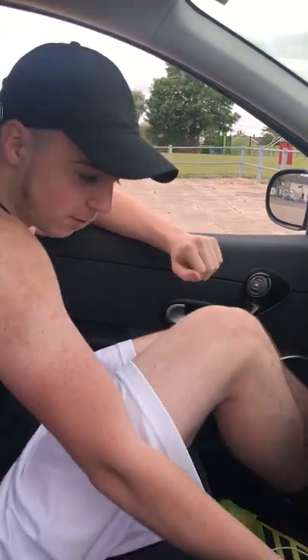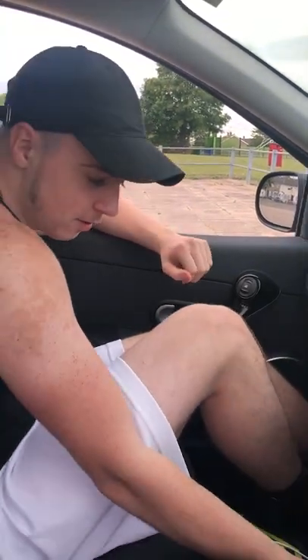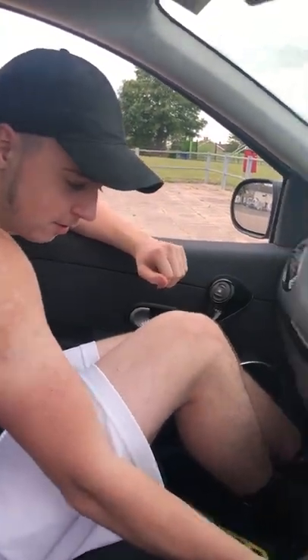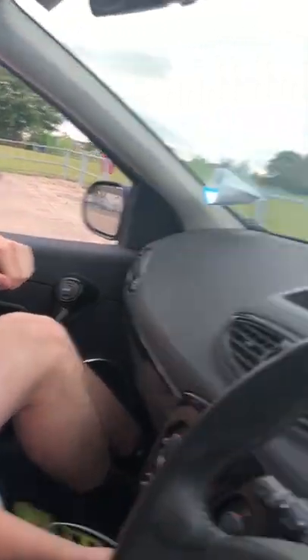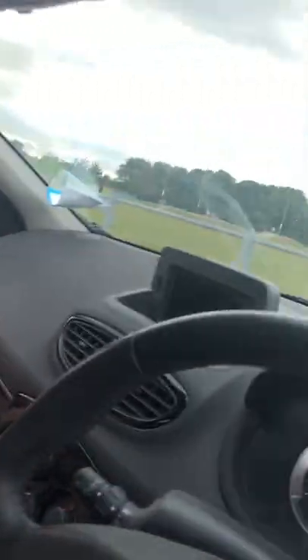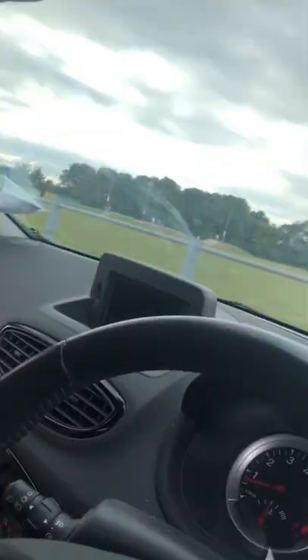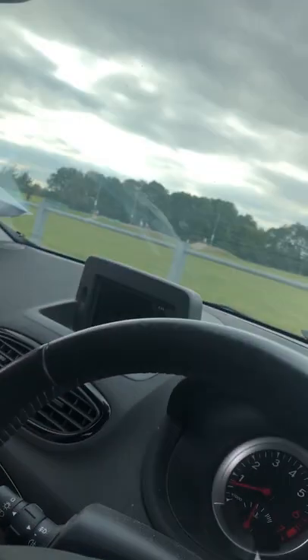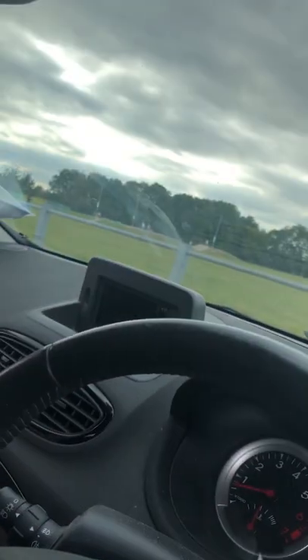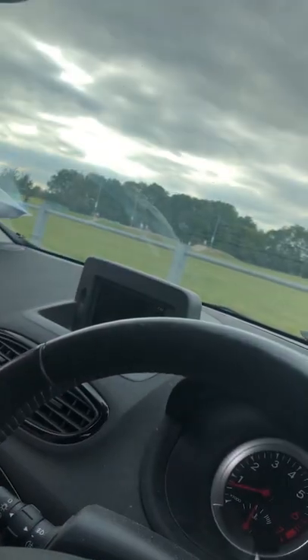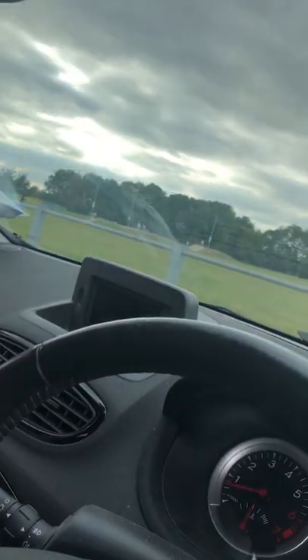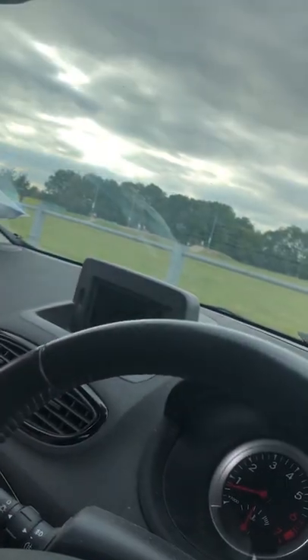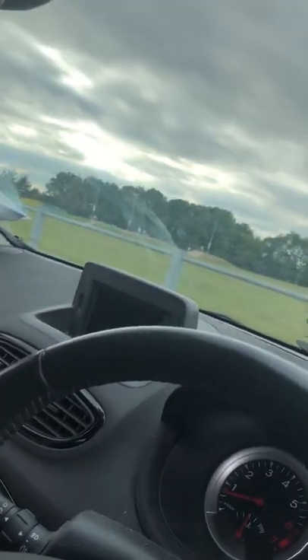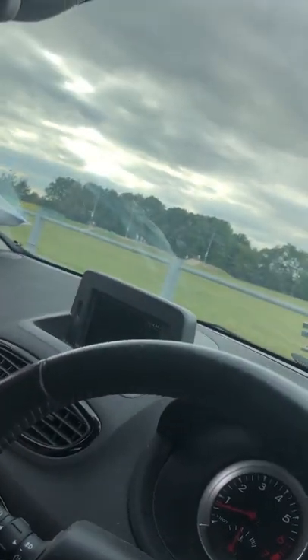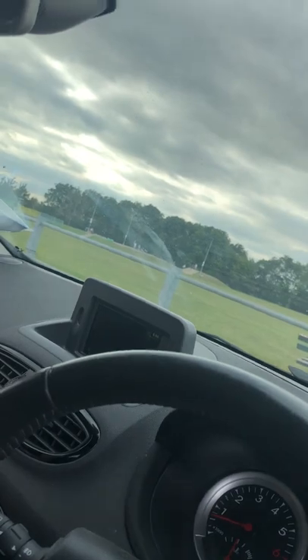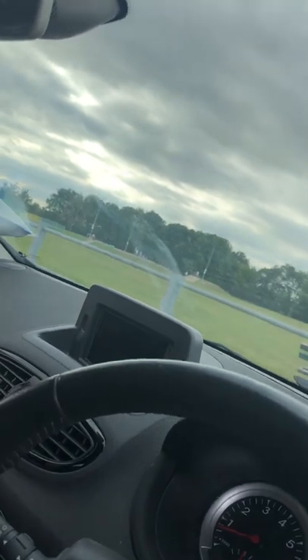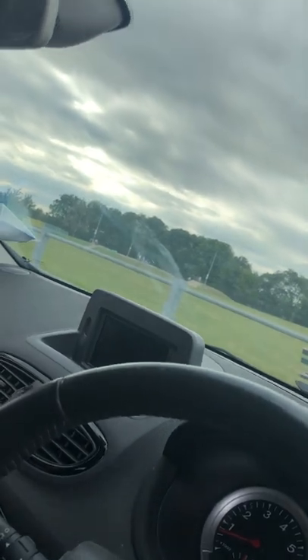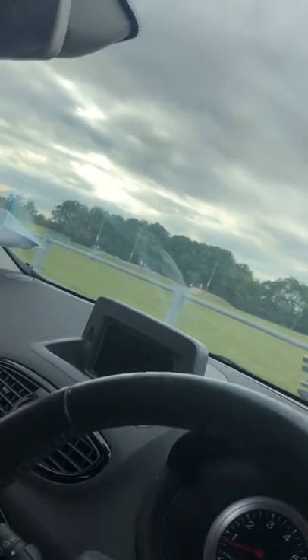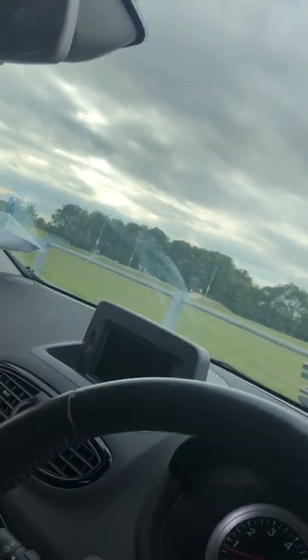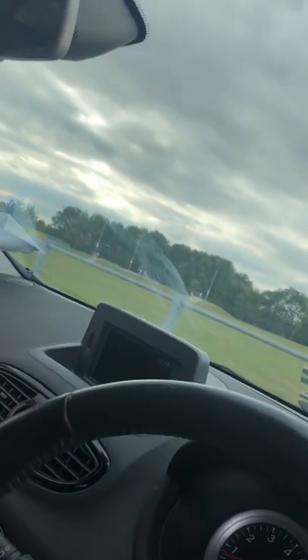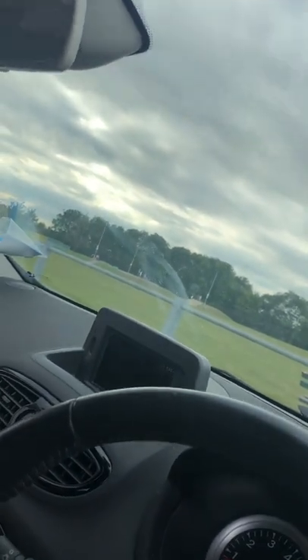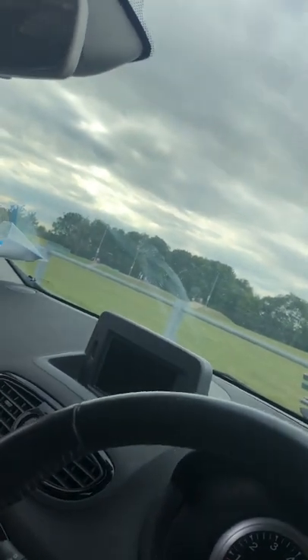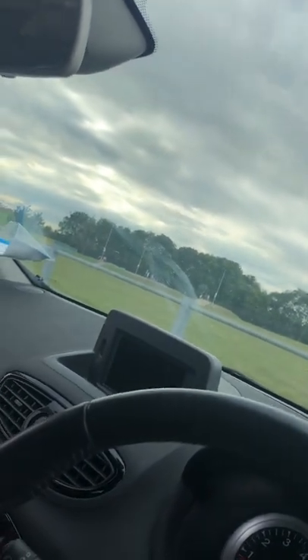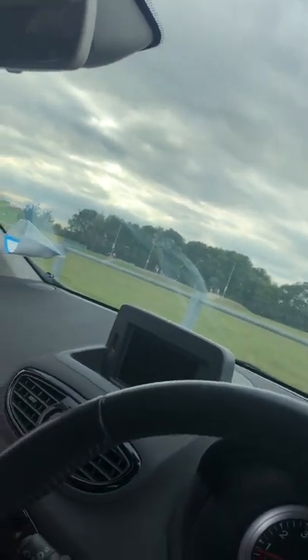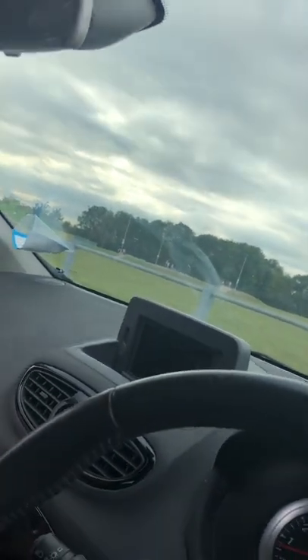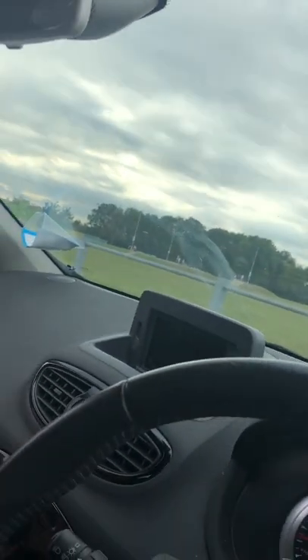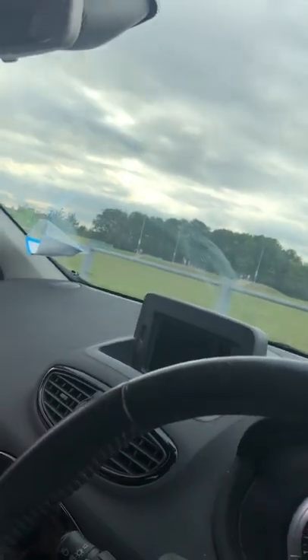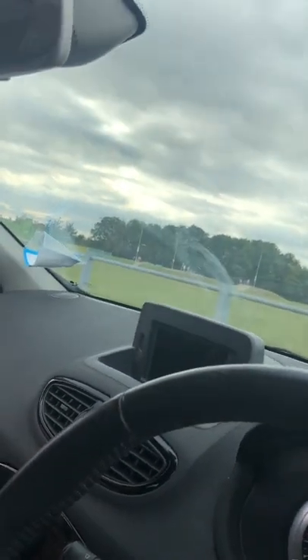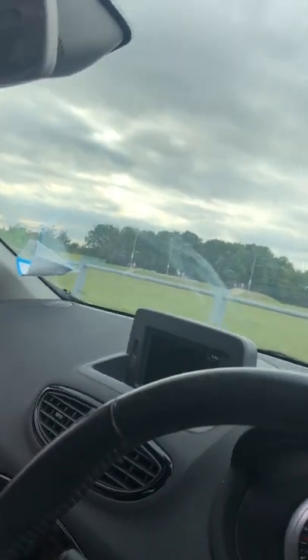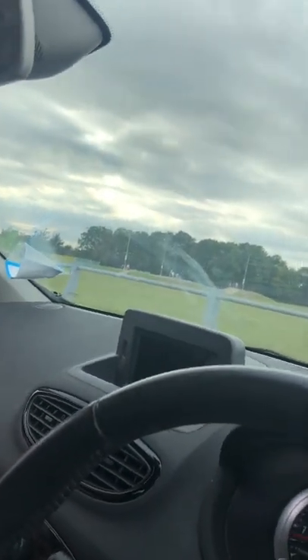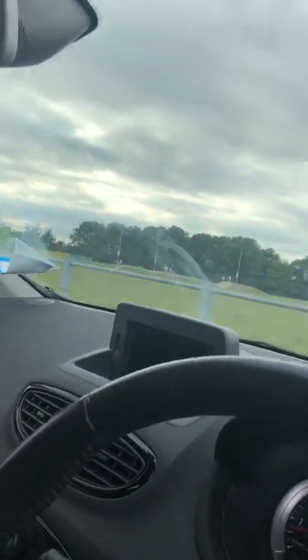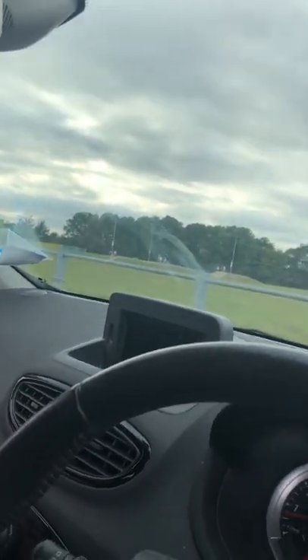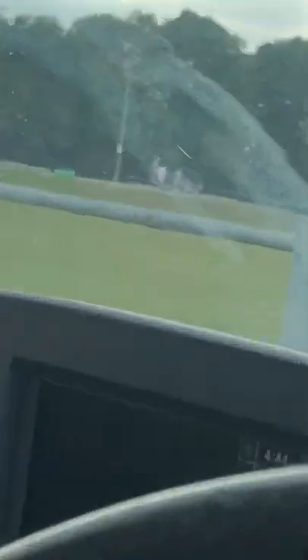Right, should we end the video by running all of them over? Yeah, go on then. Target's sighted. Alright, we're going for it. Let's go.